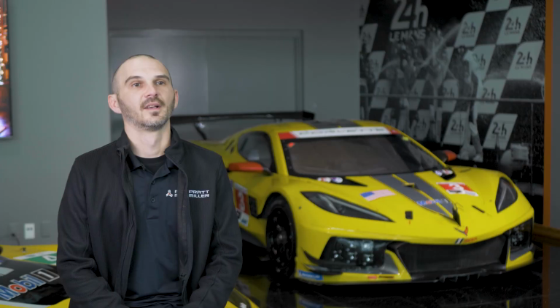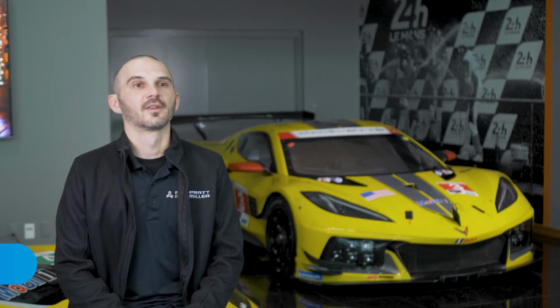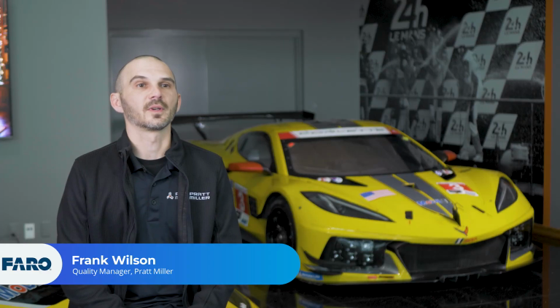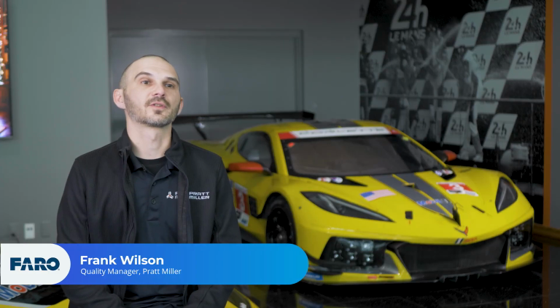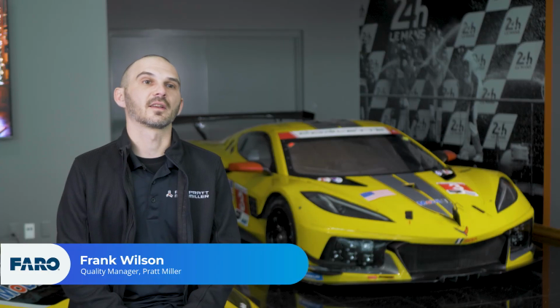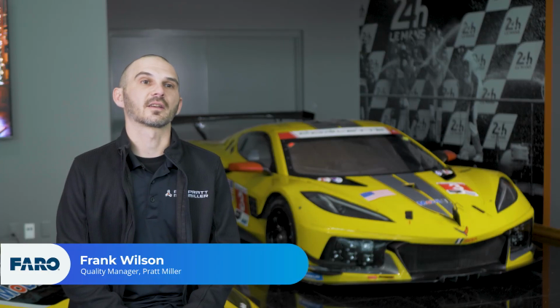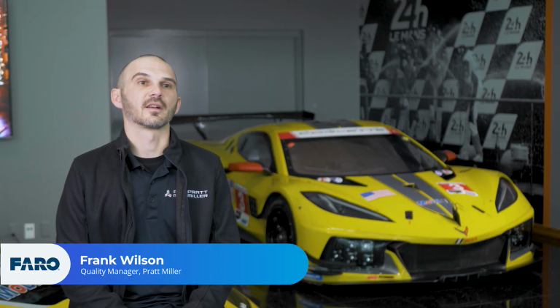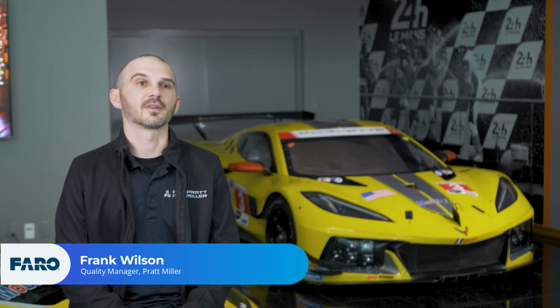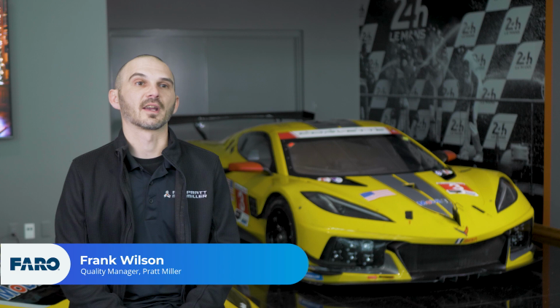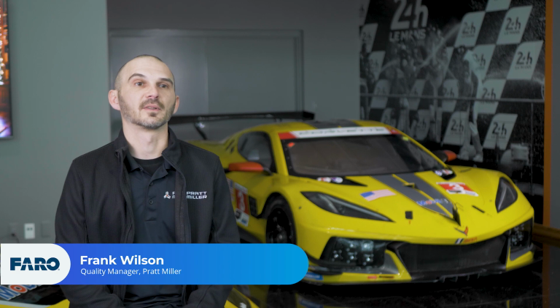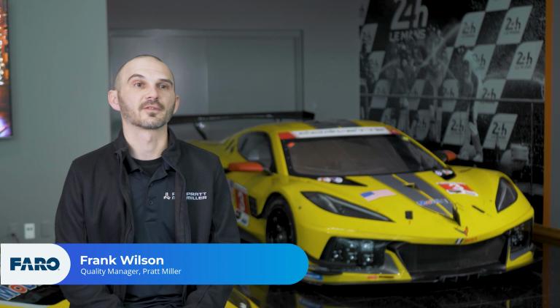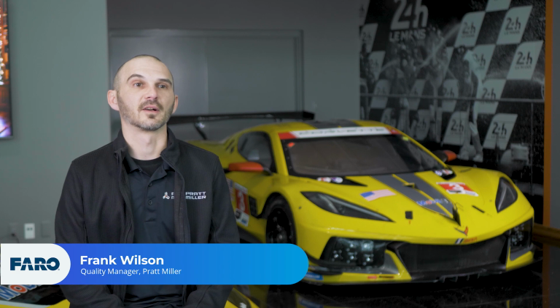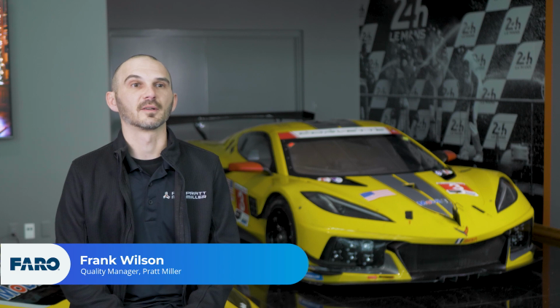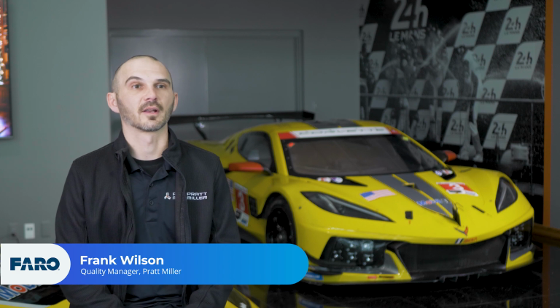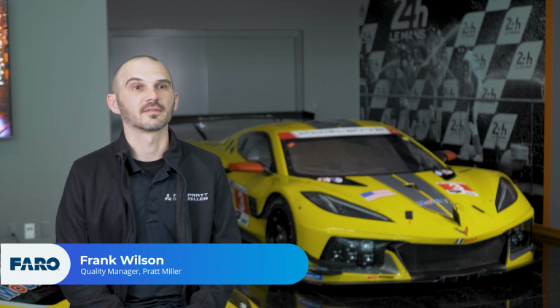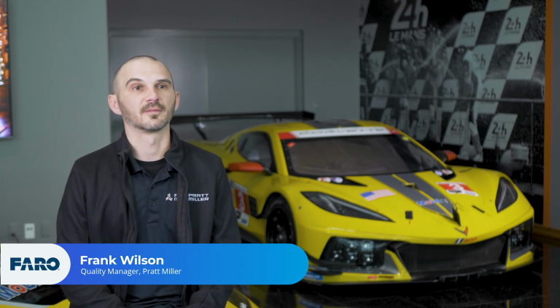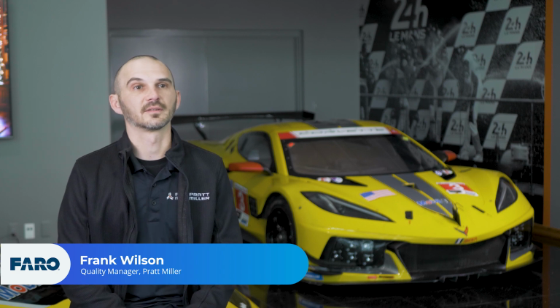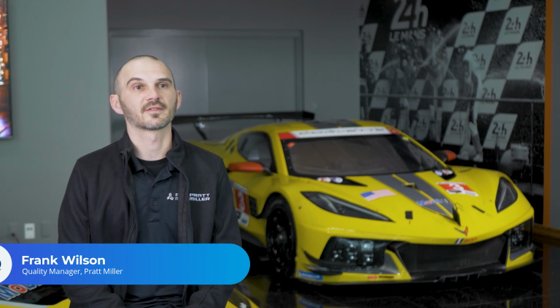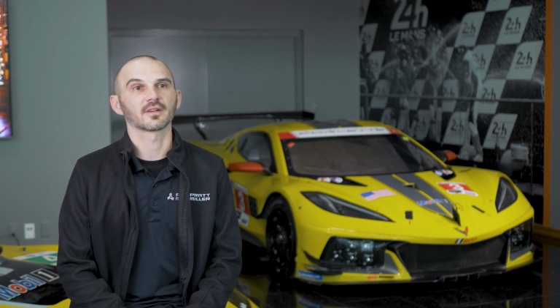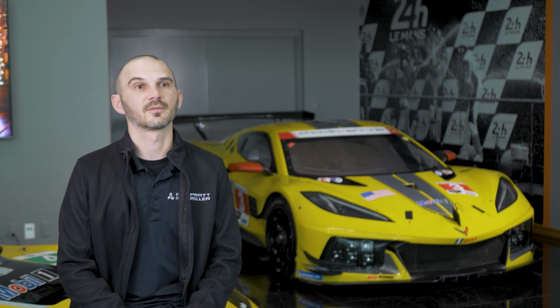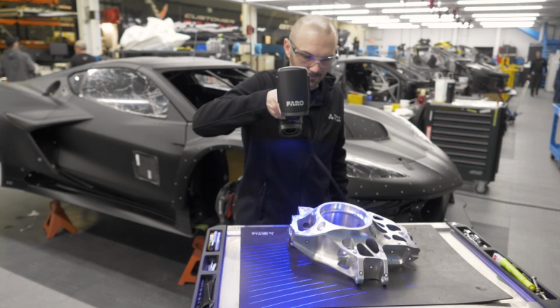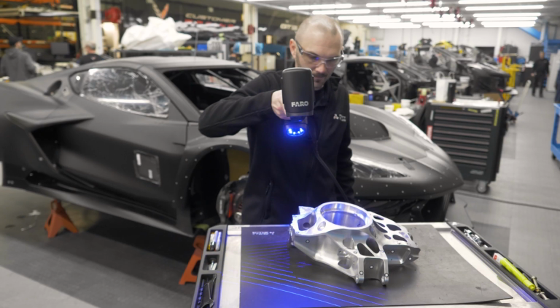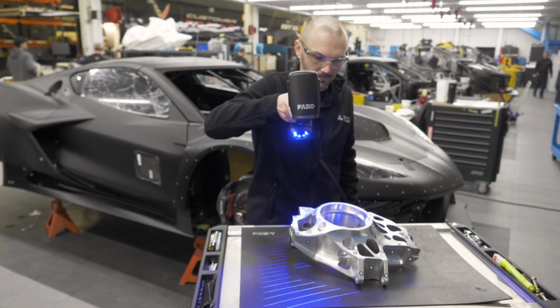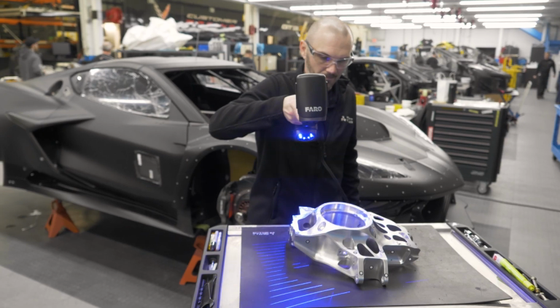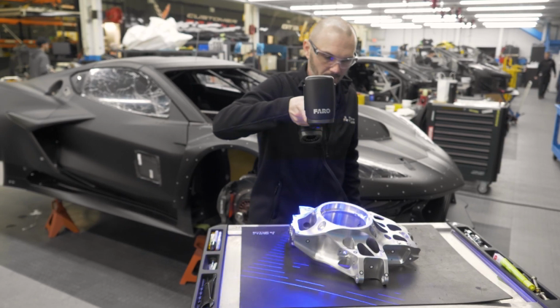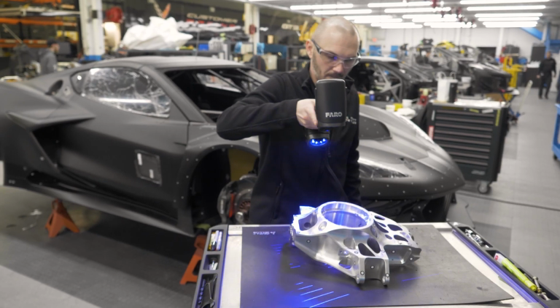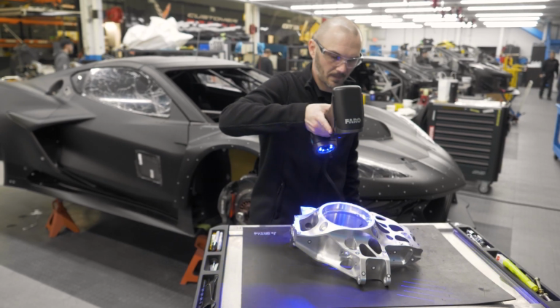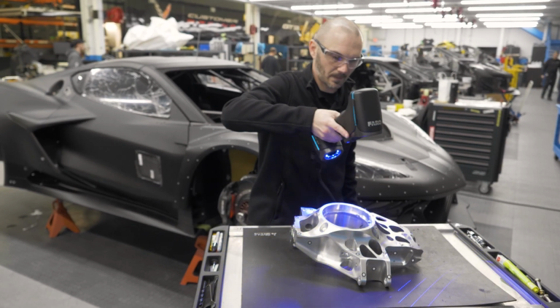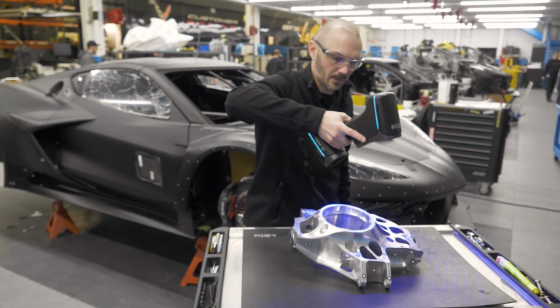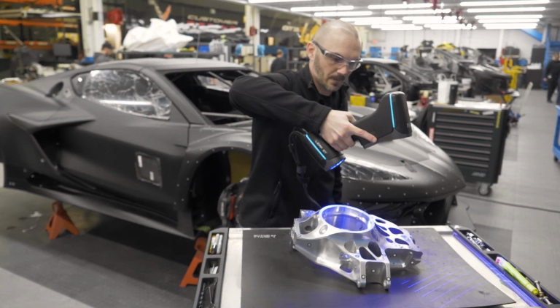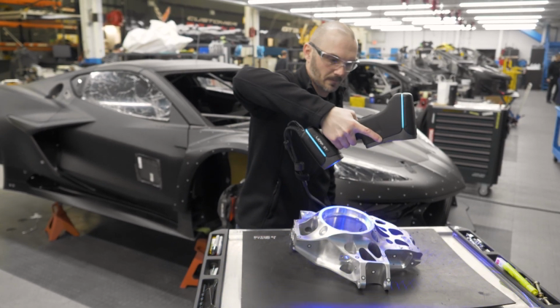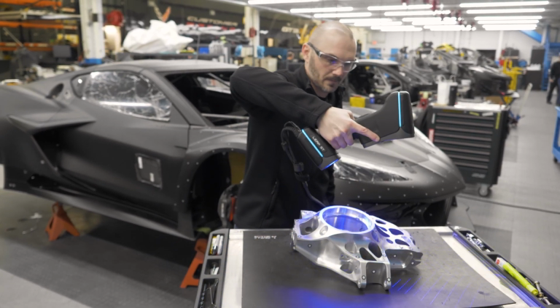We use scanning technology at Pratt & Miller throughout the product development life cycle. We'll start by doing reverse engineering scans.